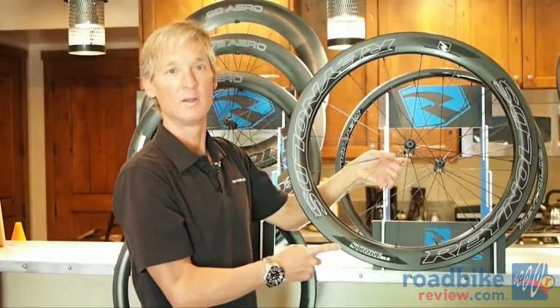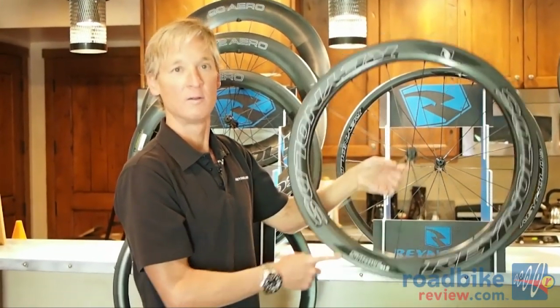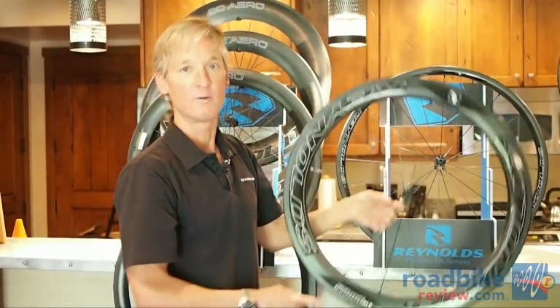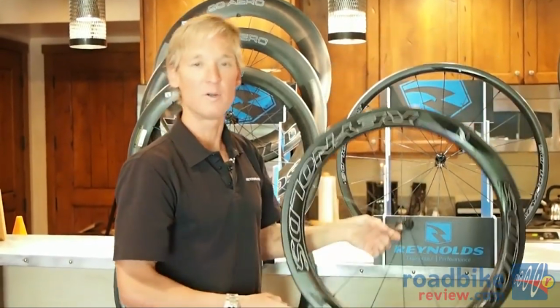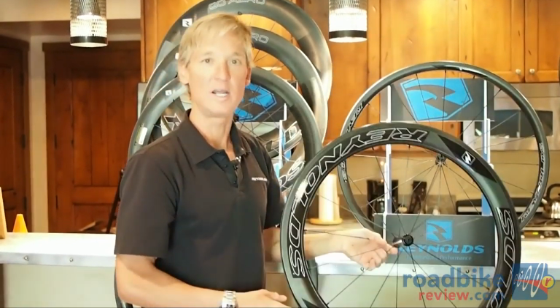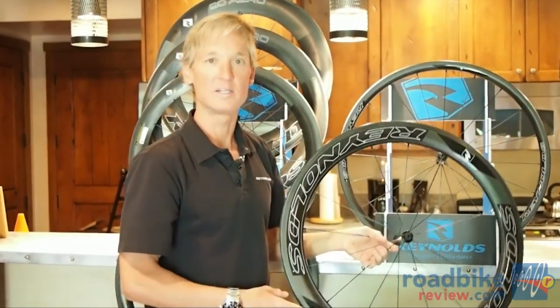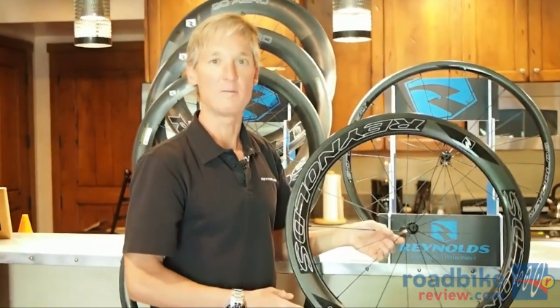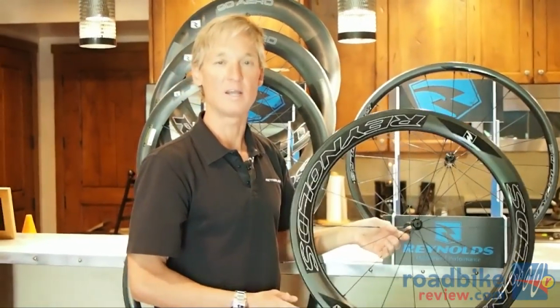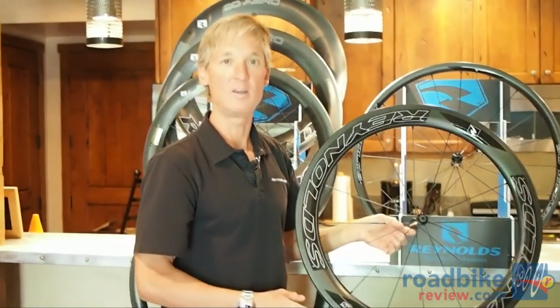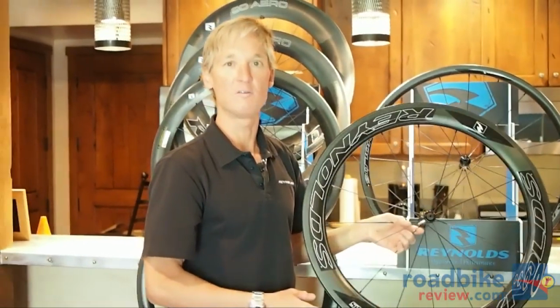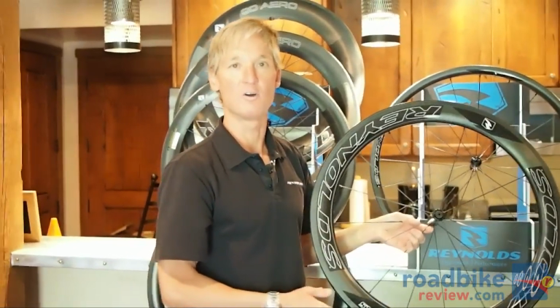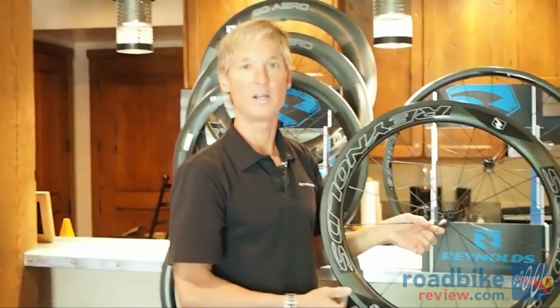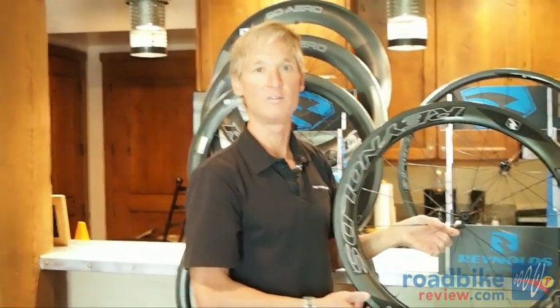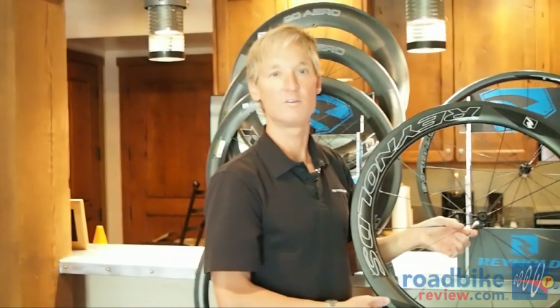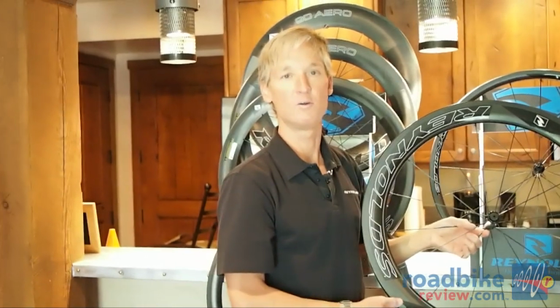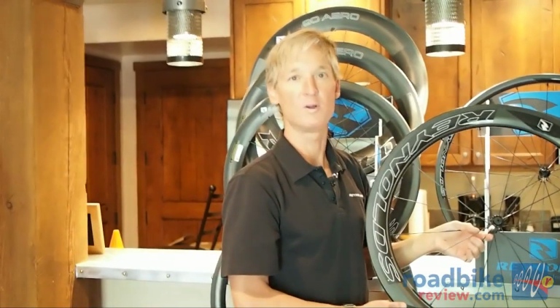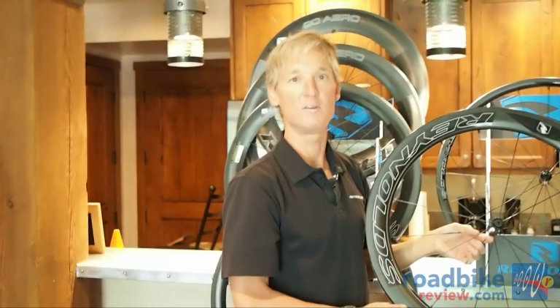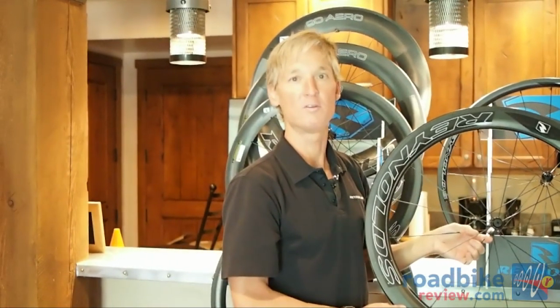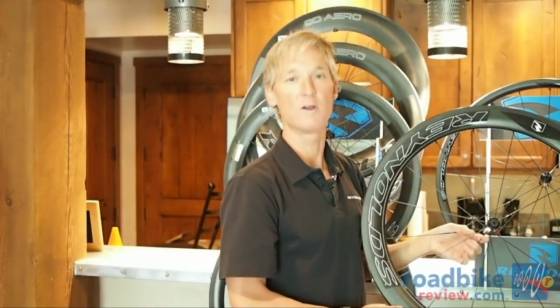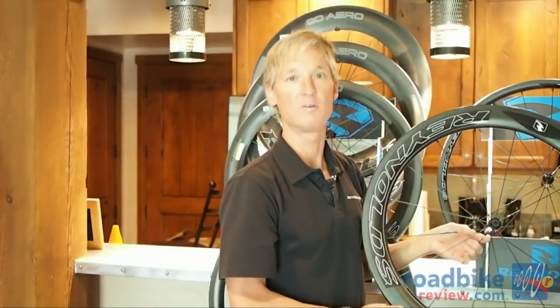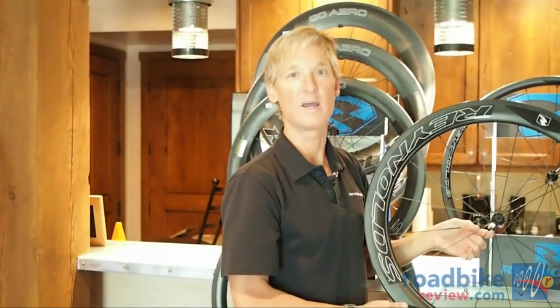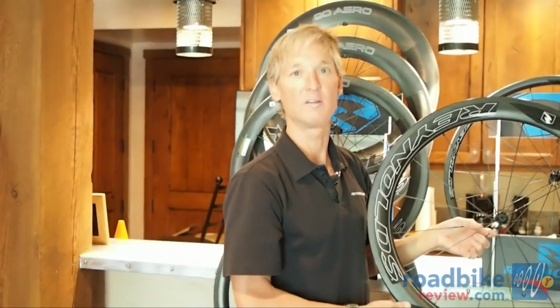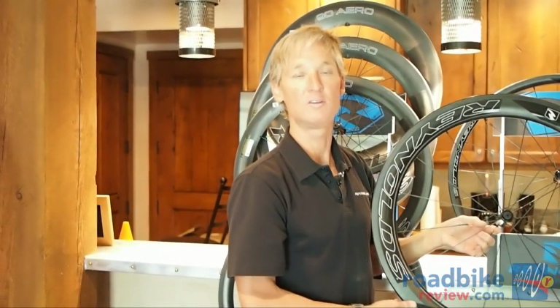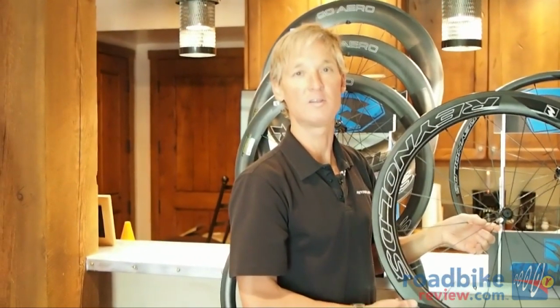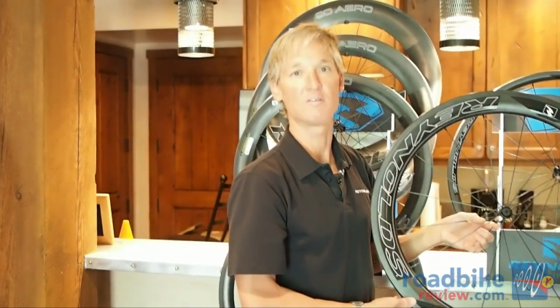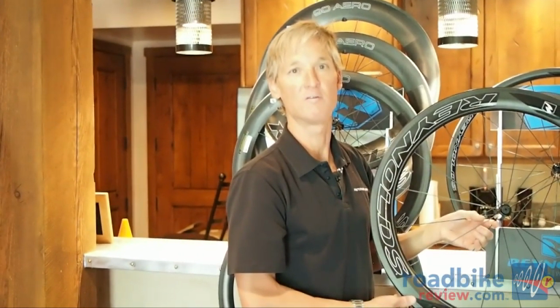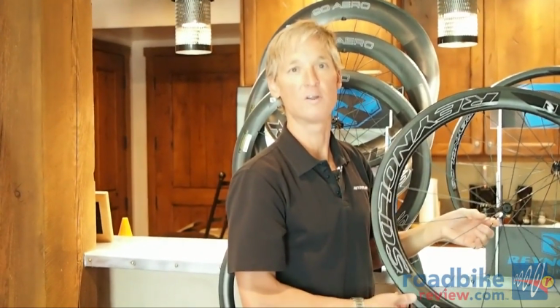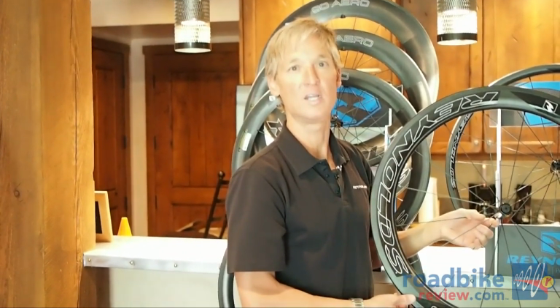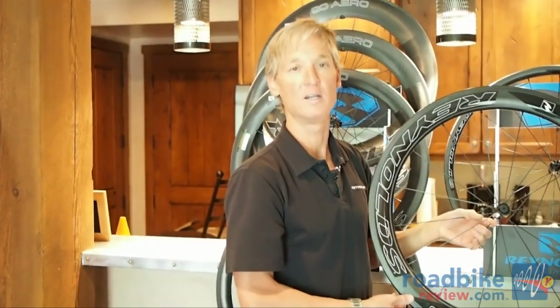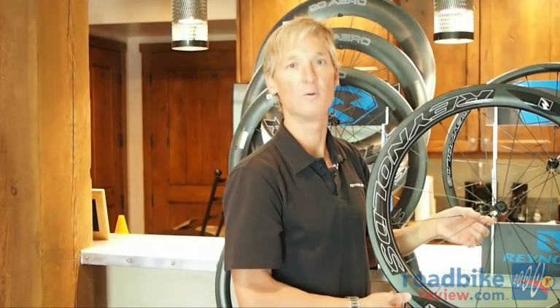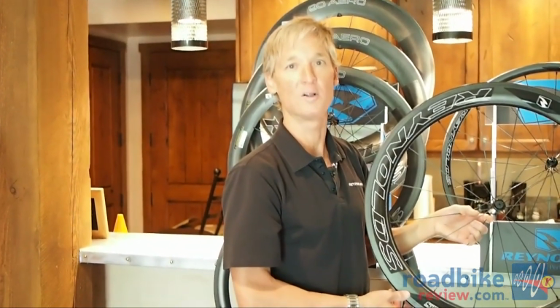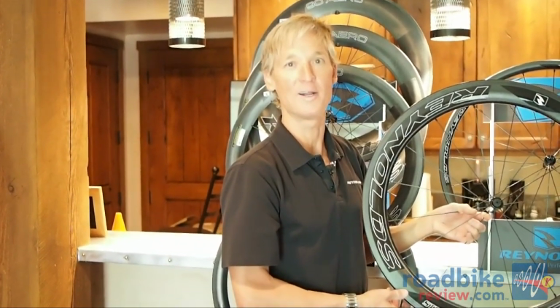I want to take the time to thank you for joining us to preview the Reynolds Cycling 2014 wheel lineup.